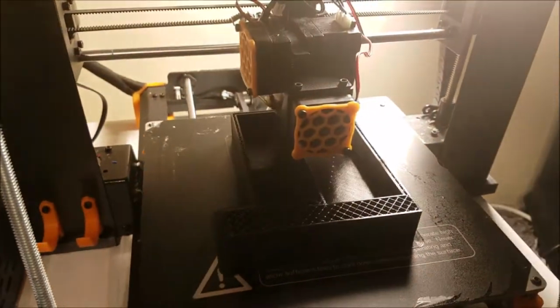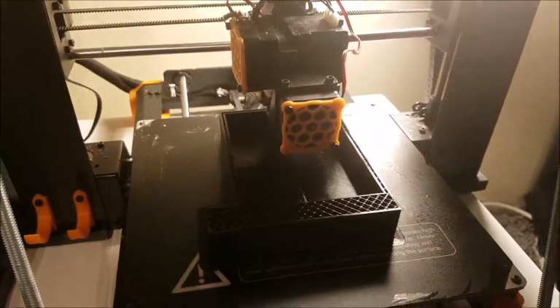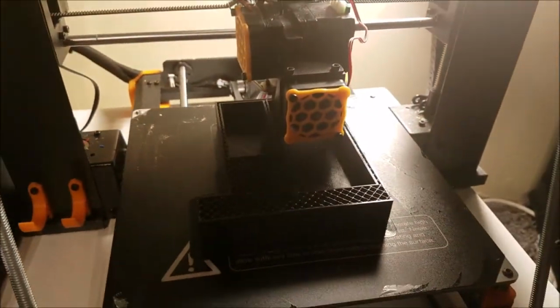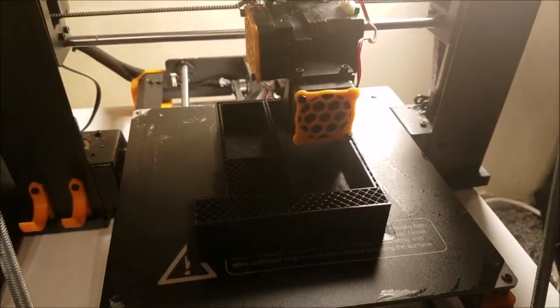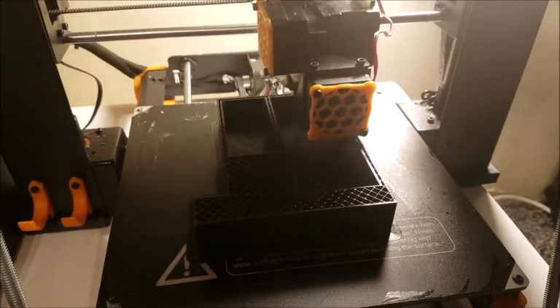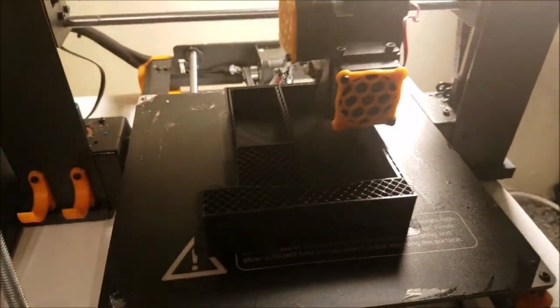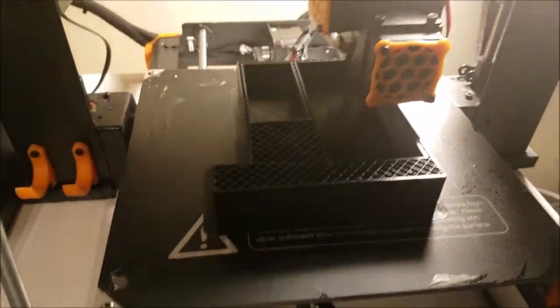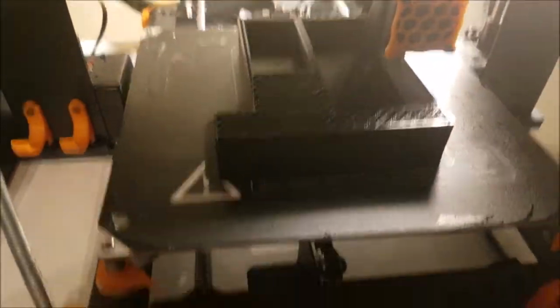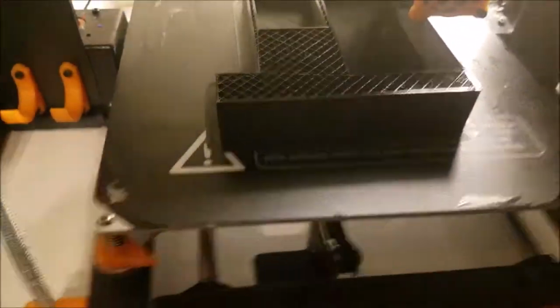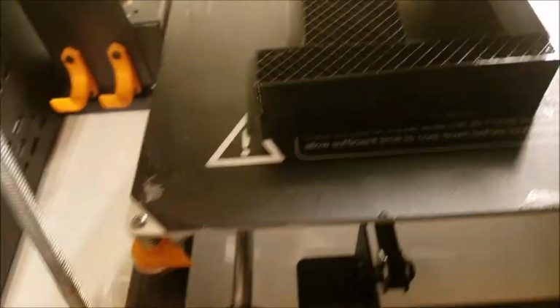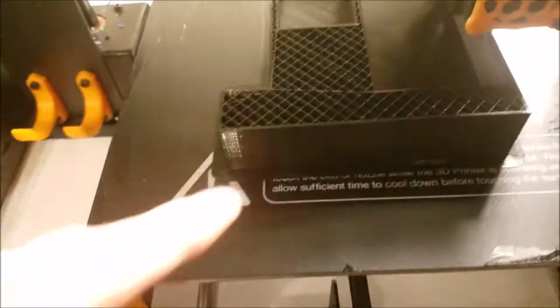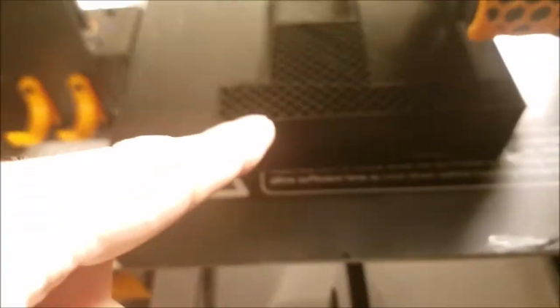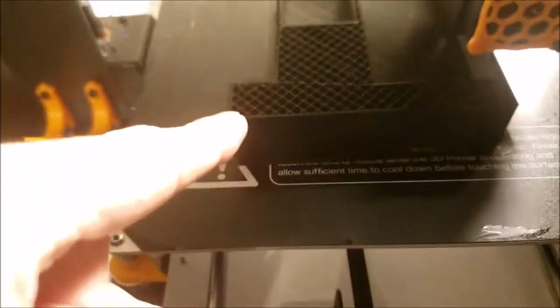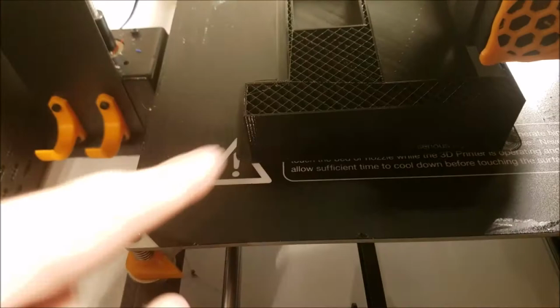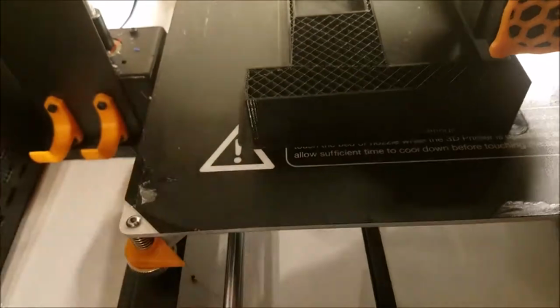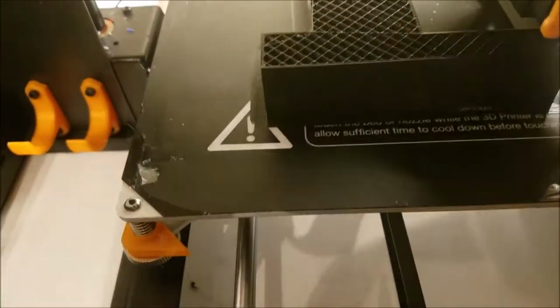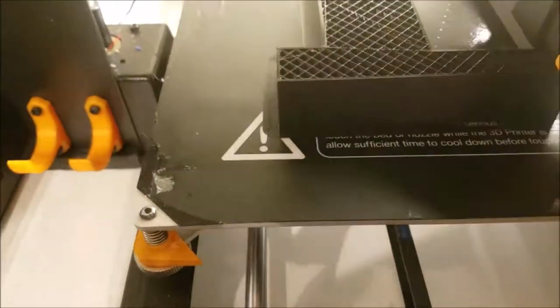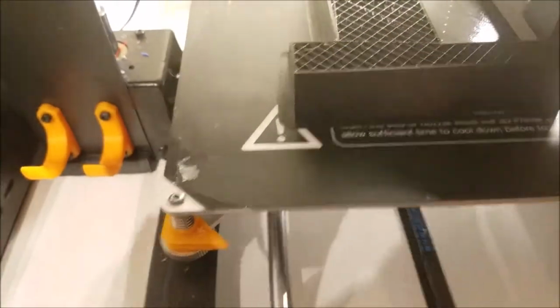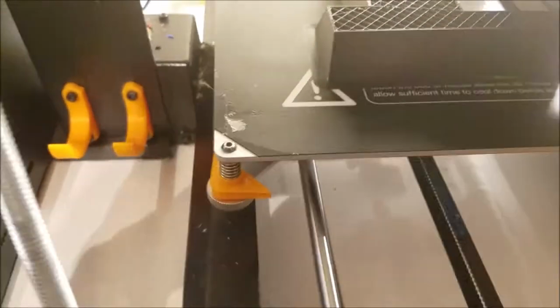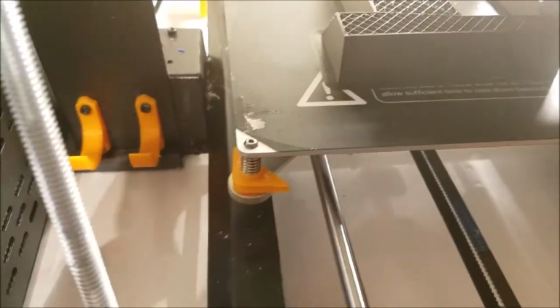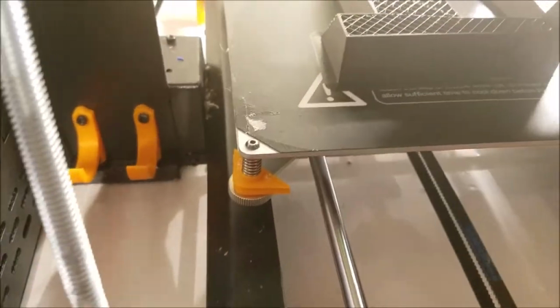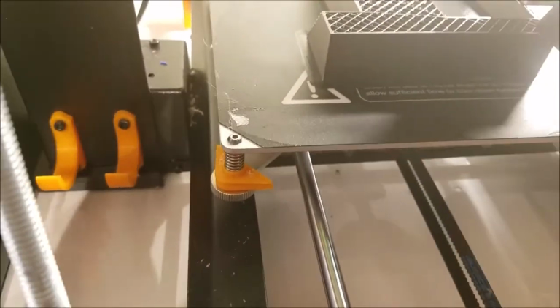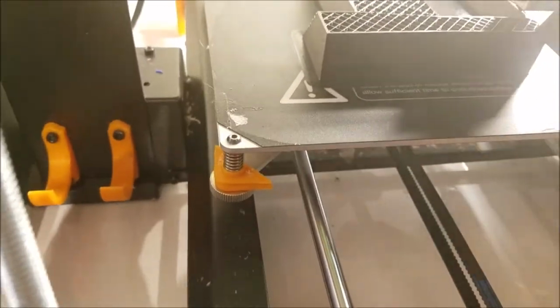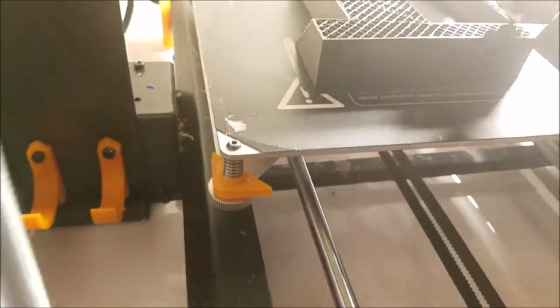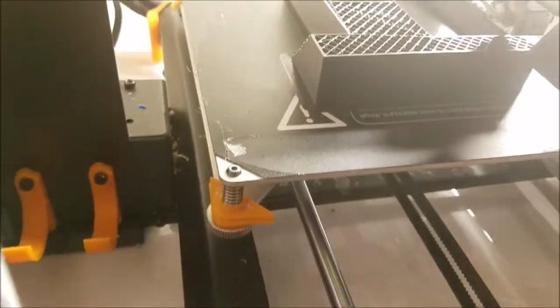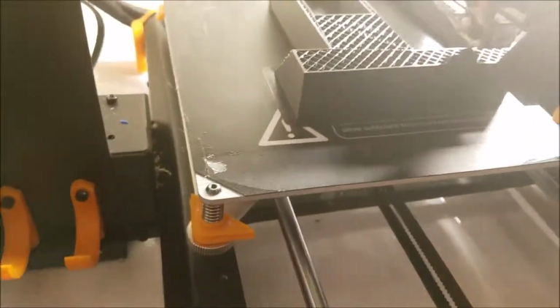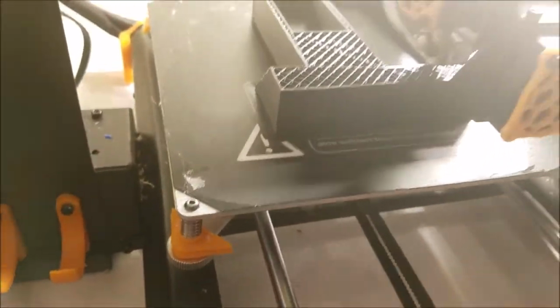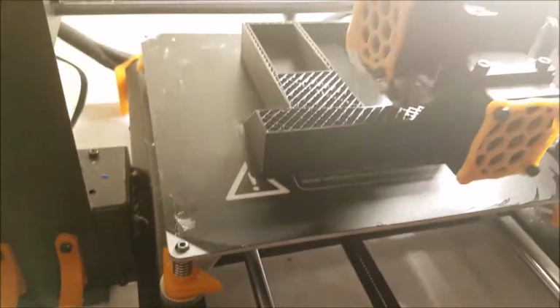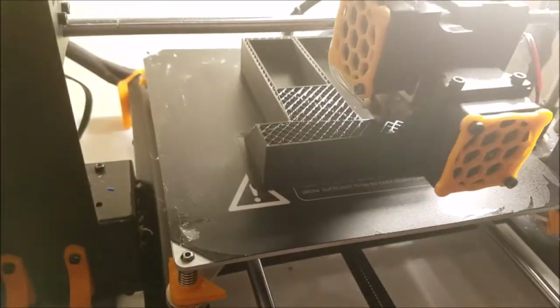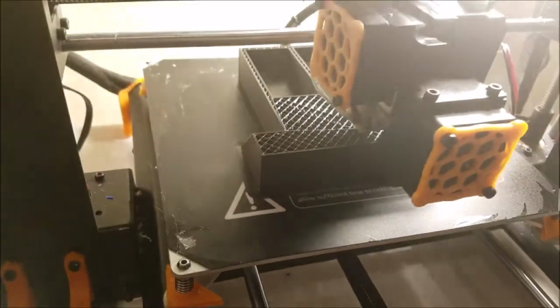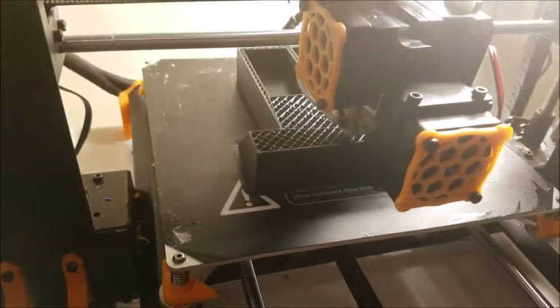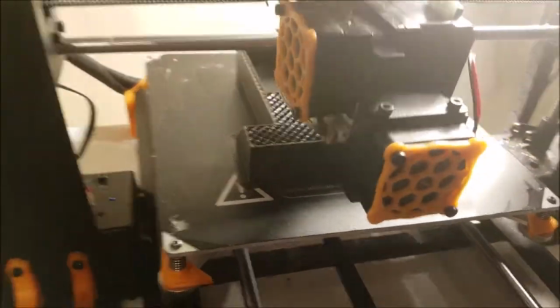So check that out. This is a 20% infill, which is the density of the inside. You can see what that looks like — it's pretty cool.